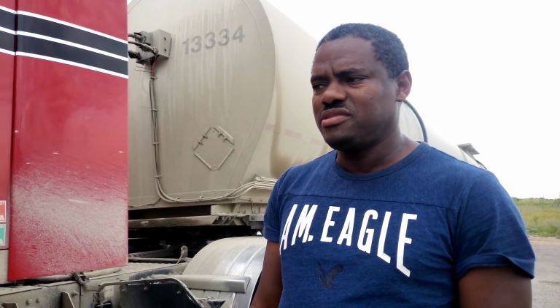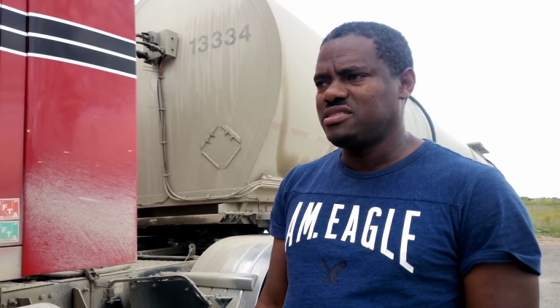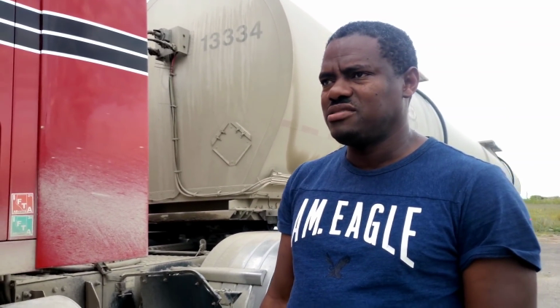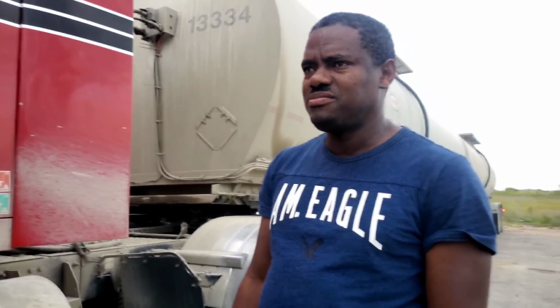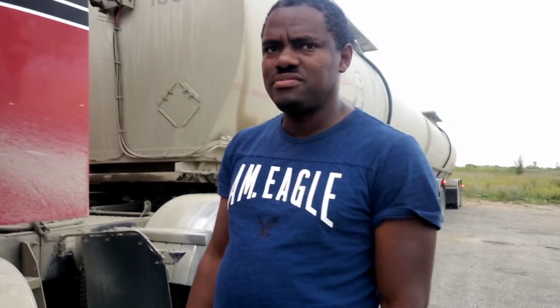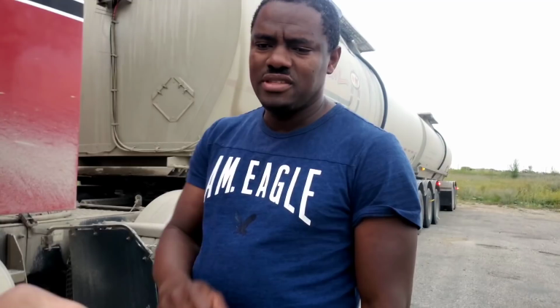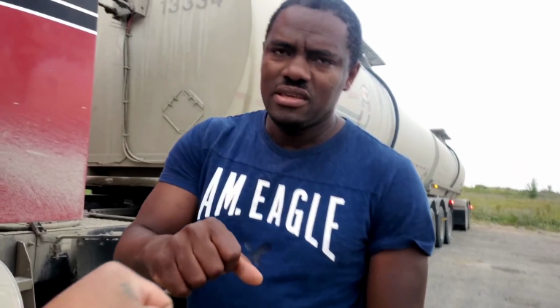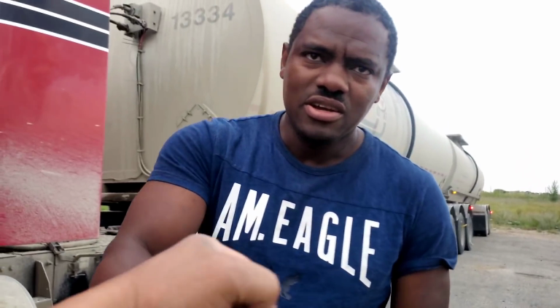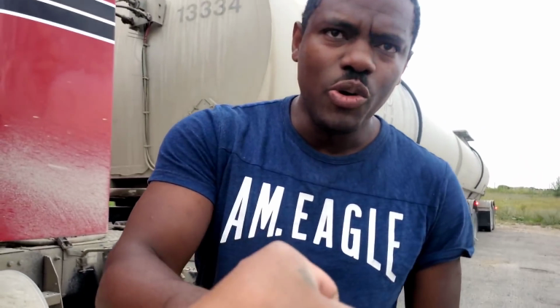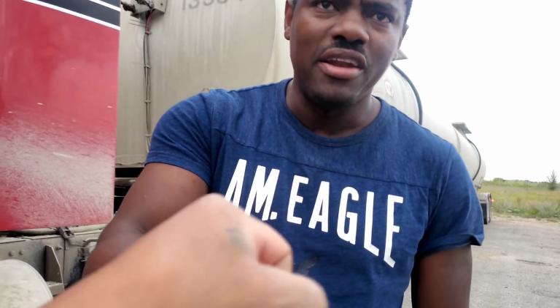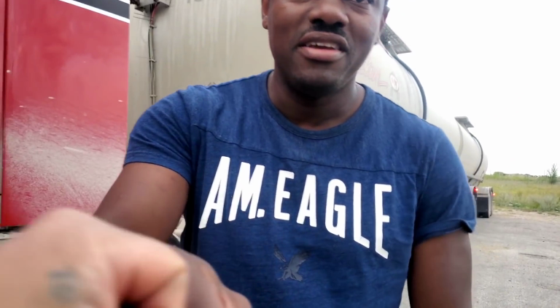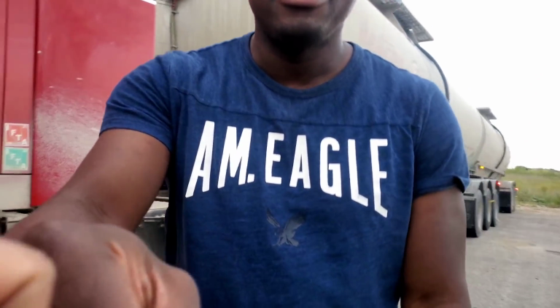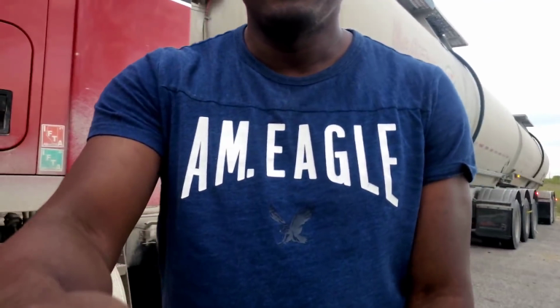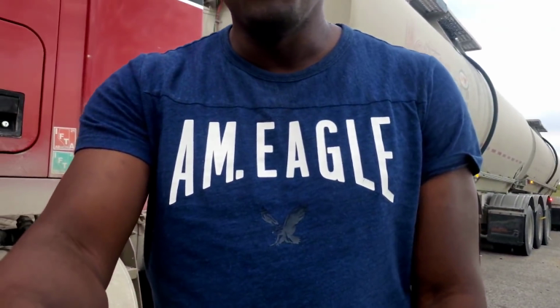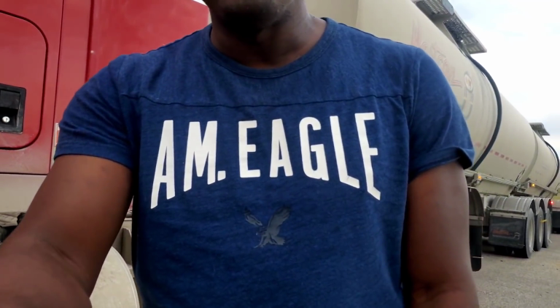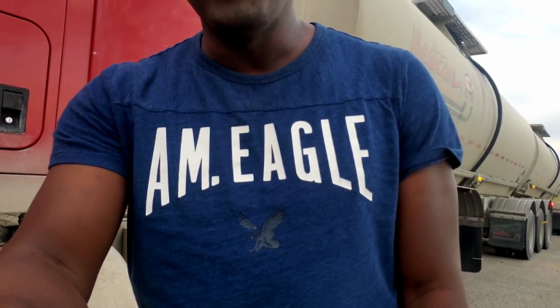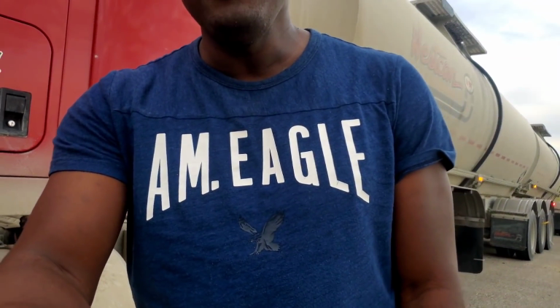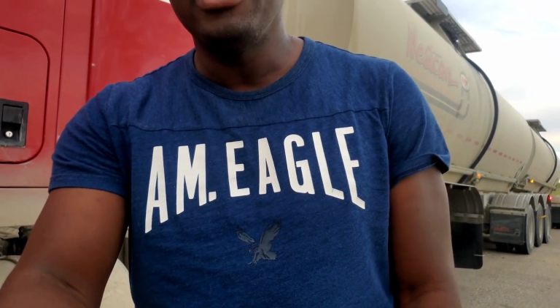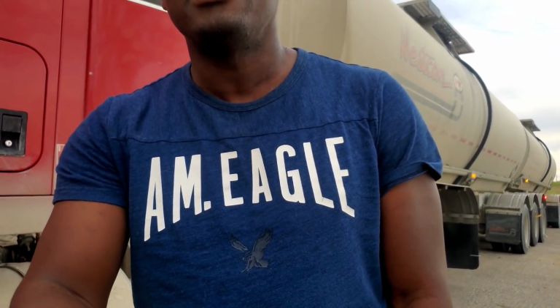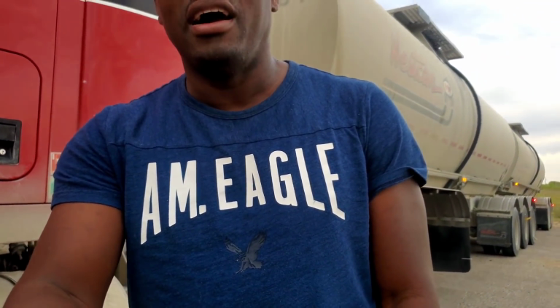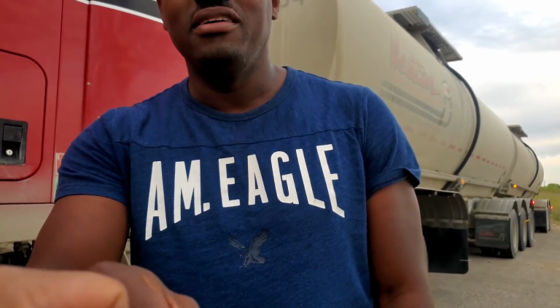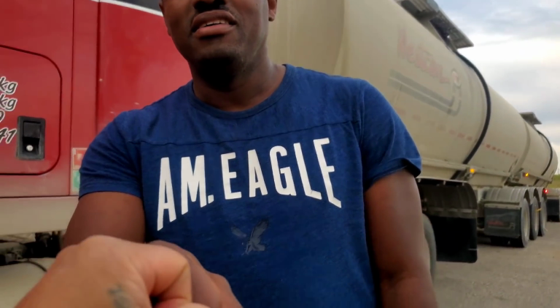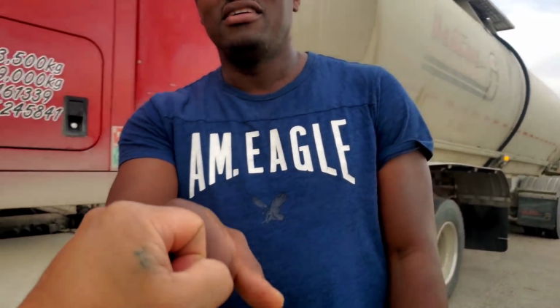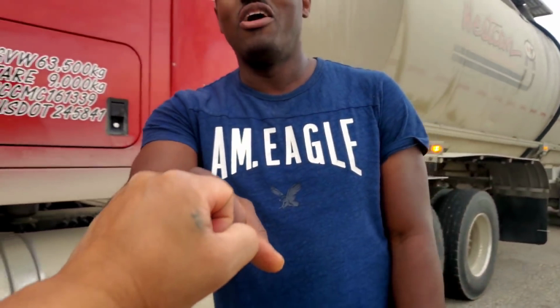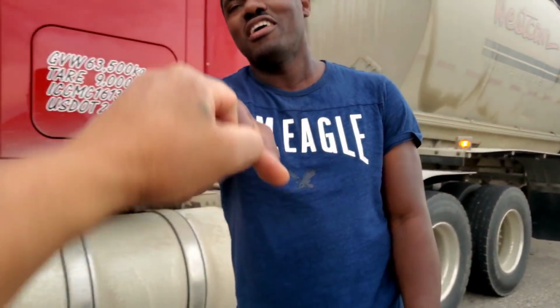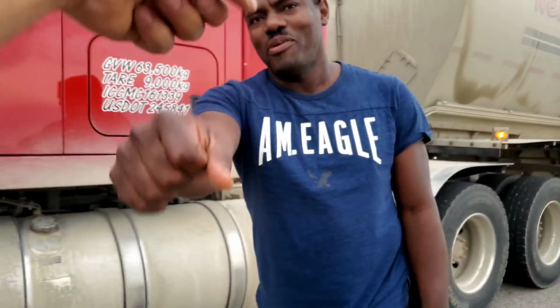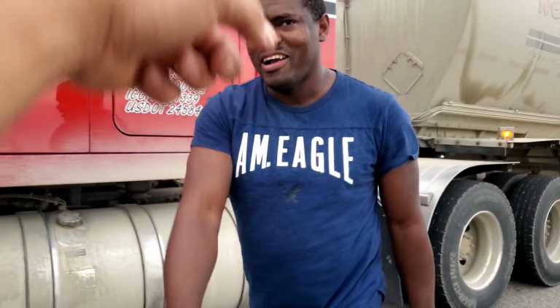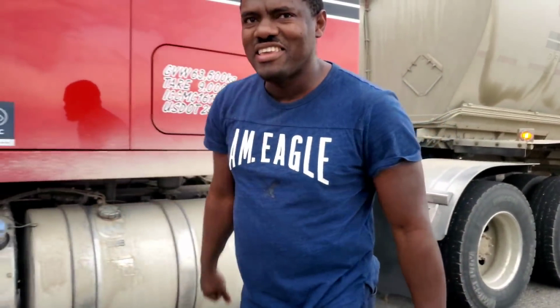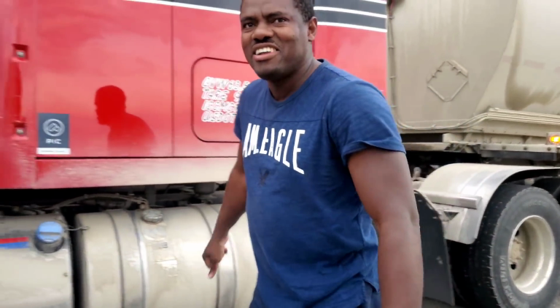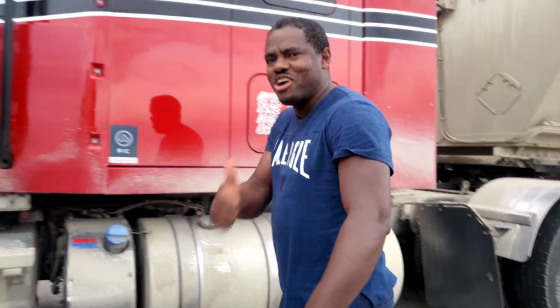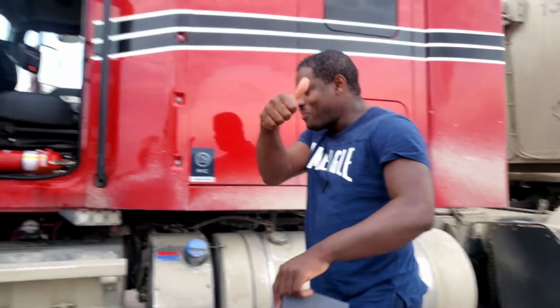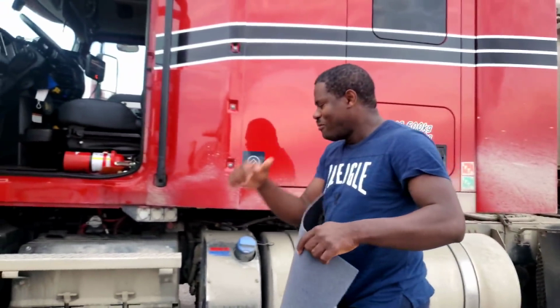Thank you. What's your name? Duane. Marco. Nice meeting you, man. Yeah, no problem.